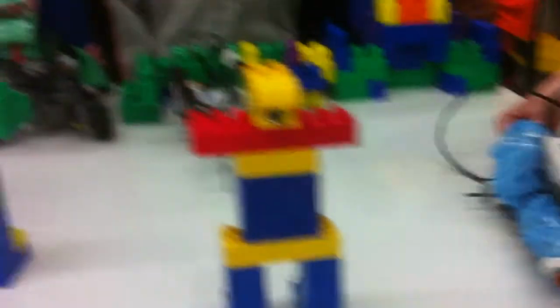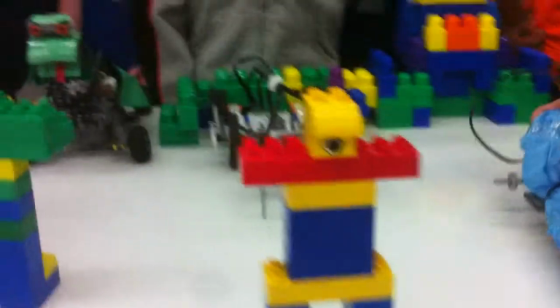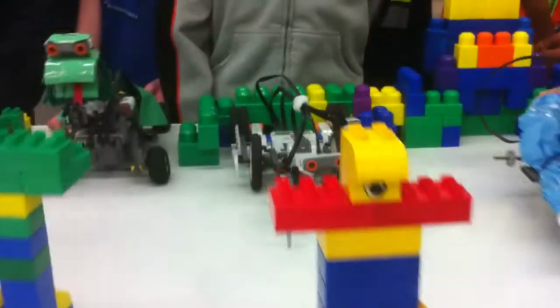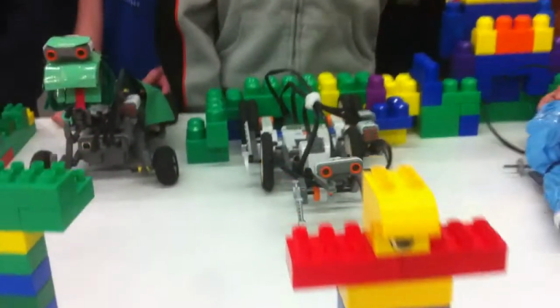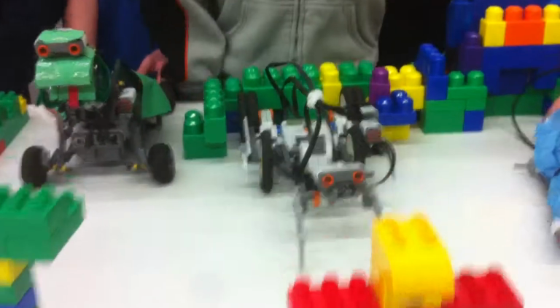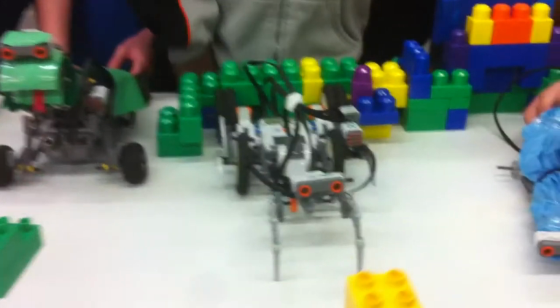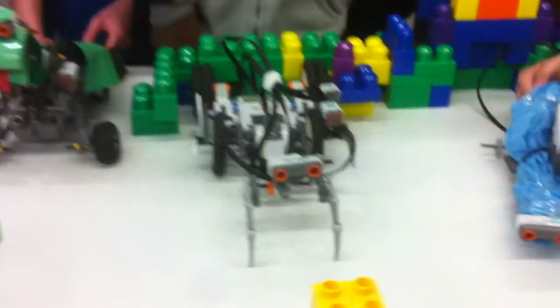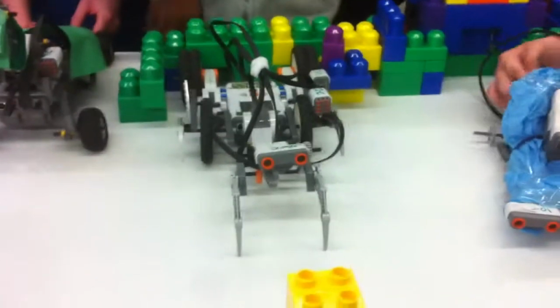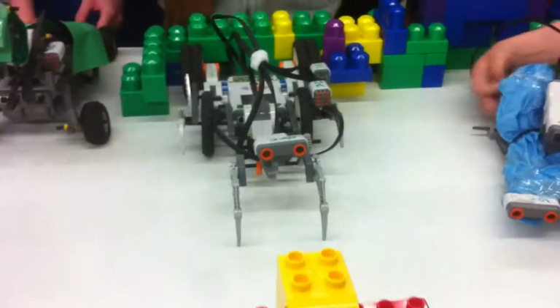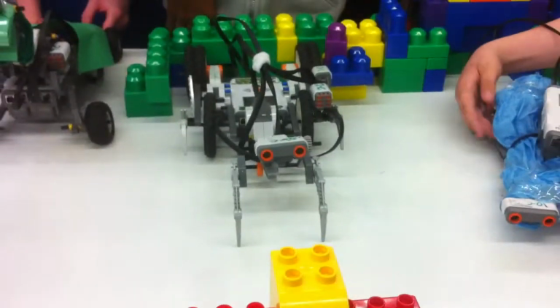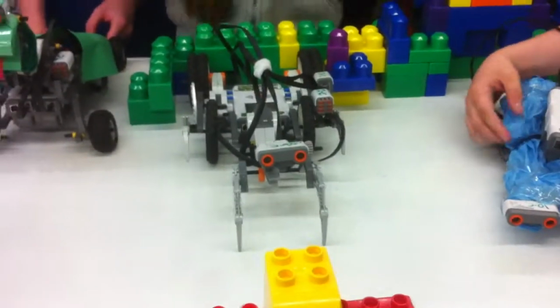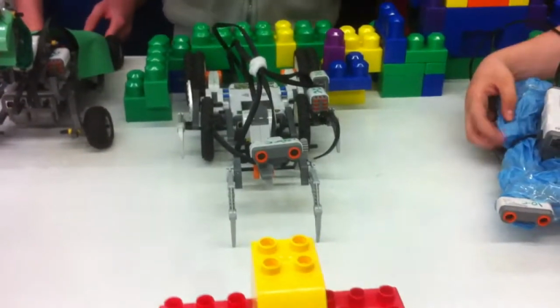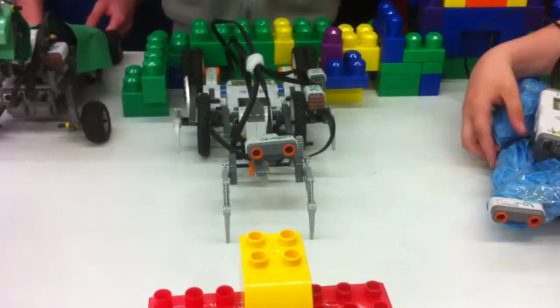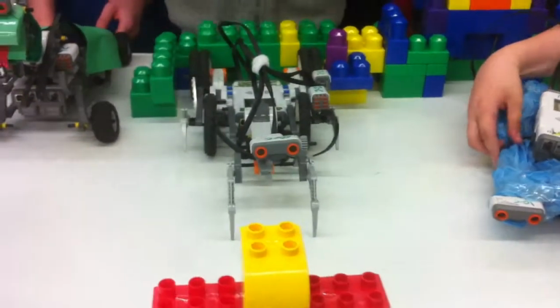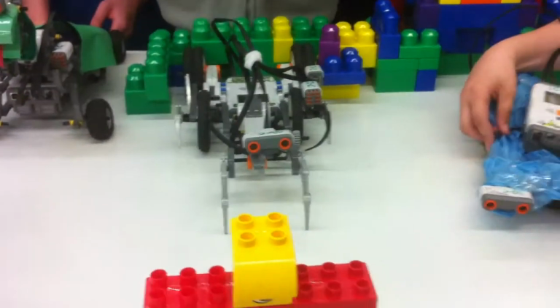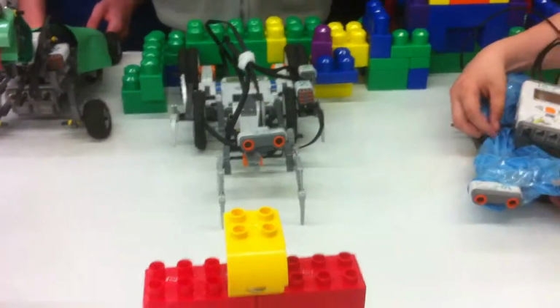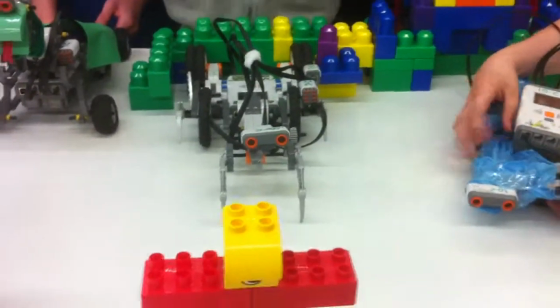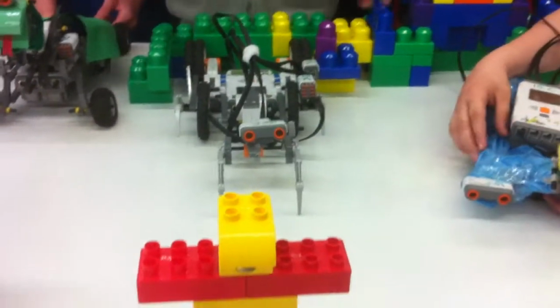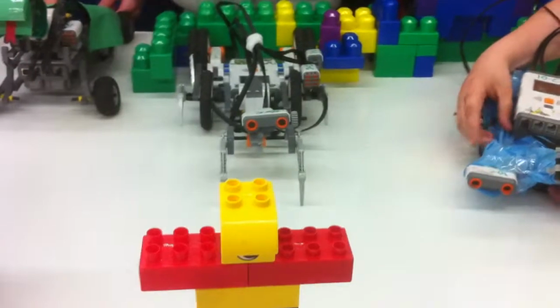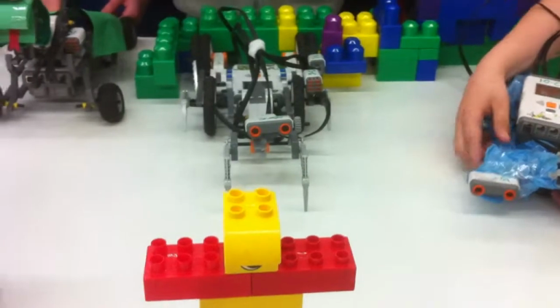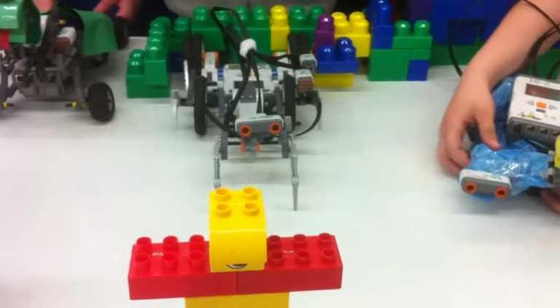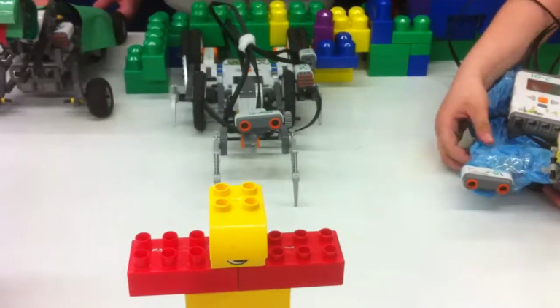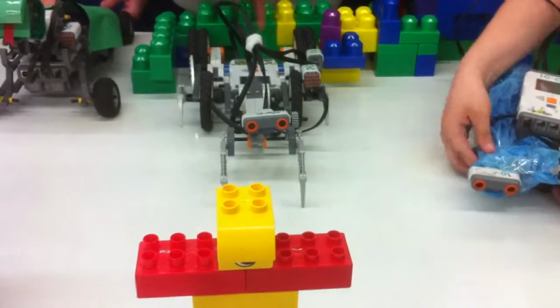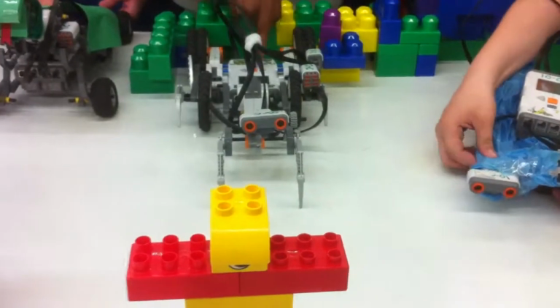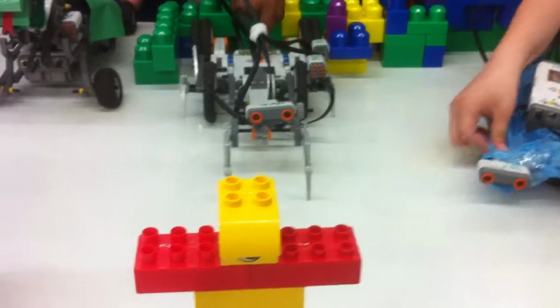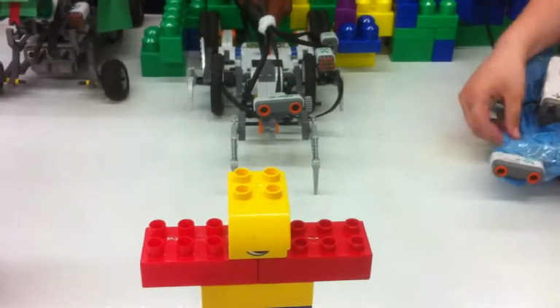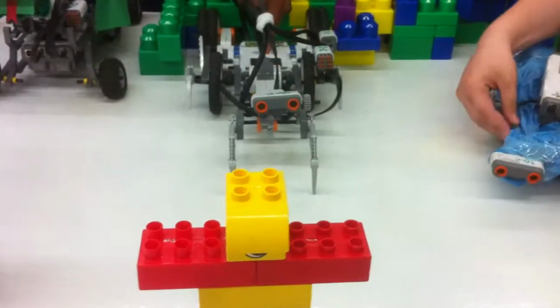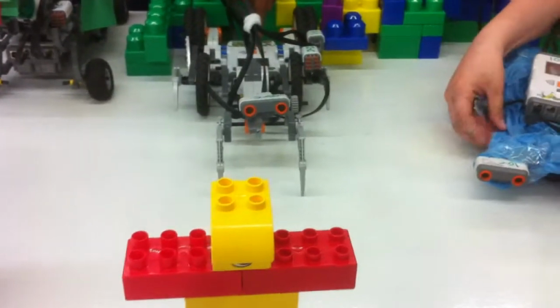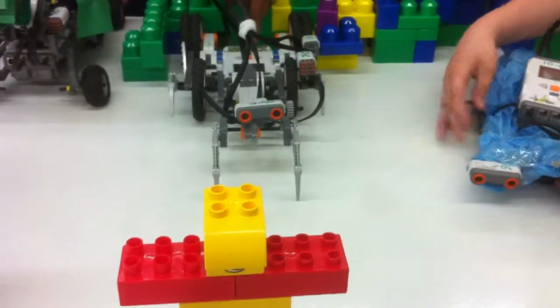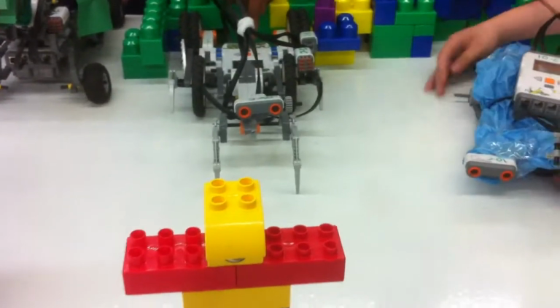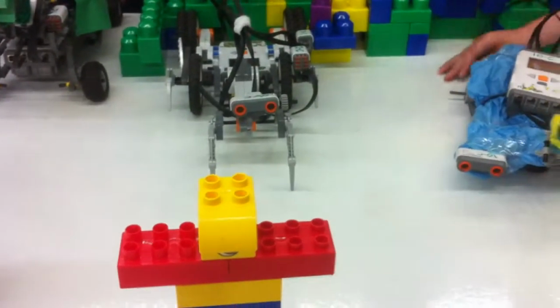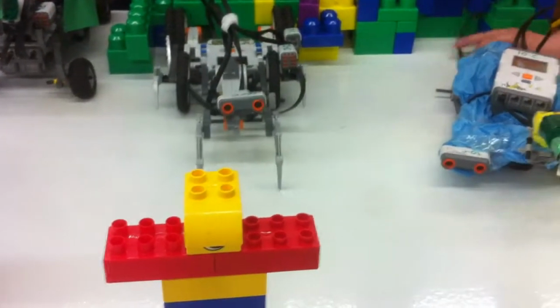This is our spider. When it sees an object, it will shake its claws. Let's go!